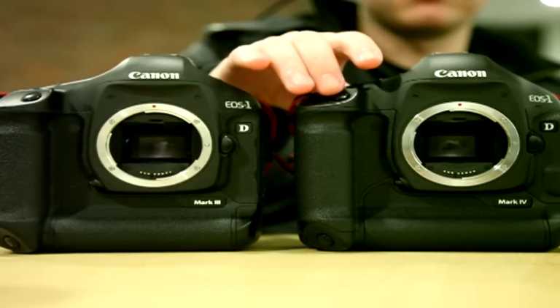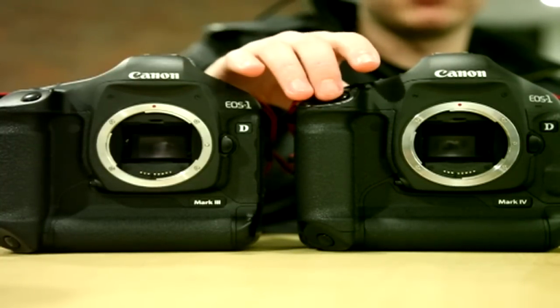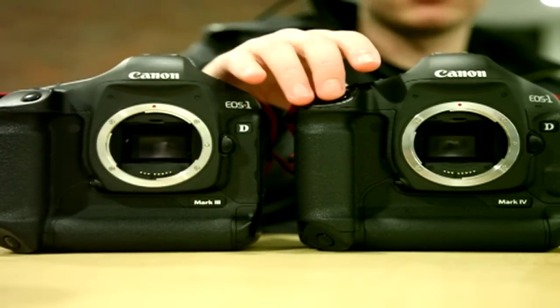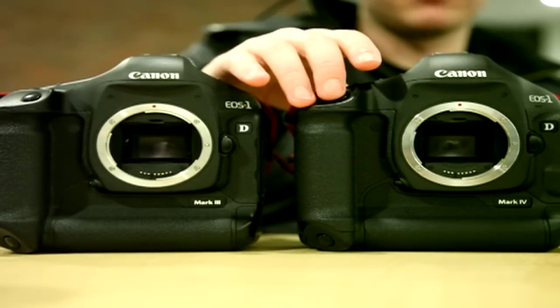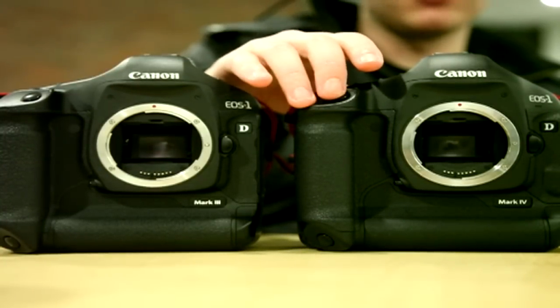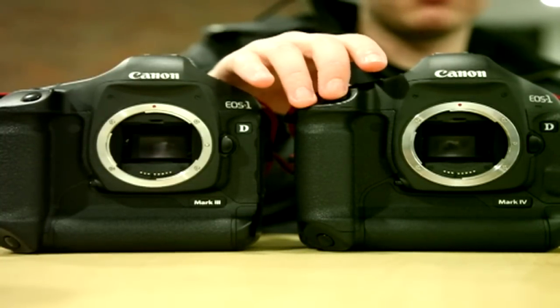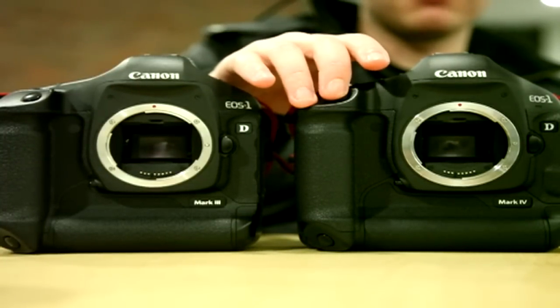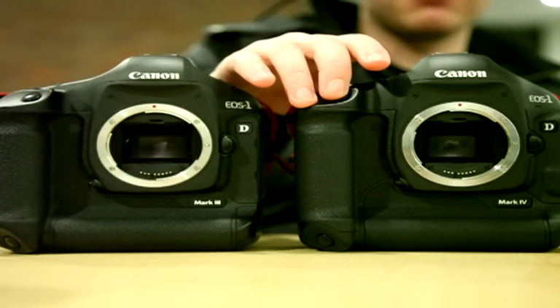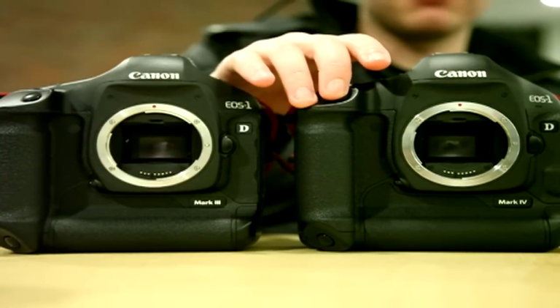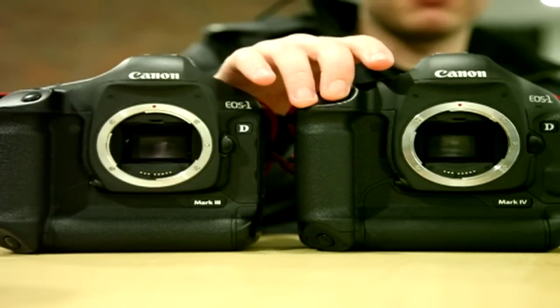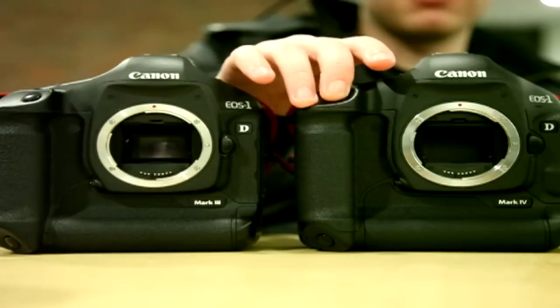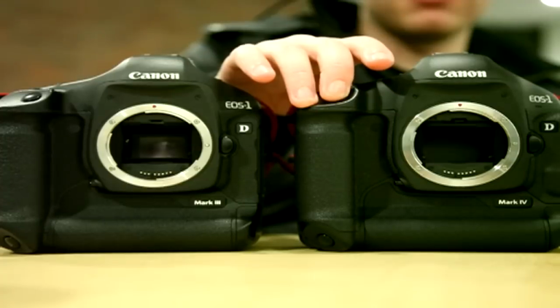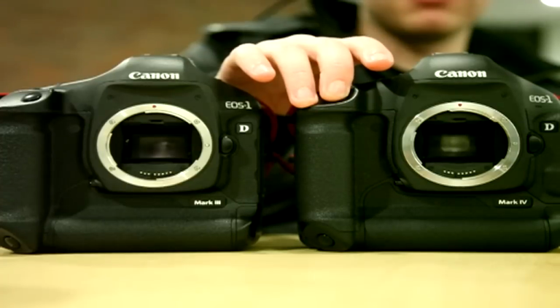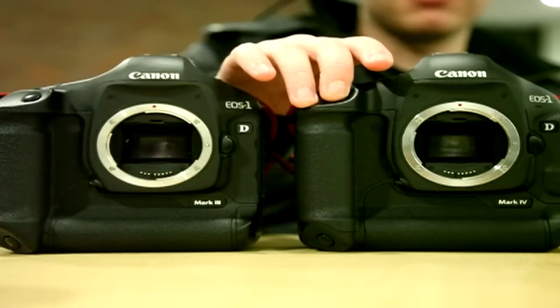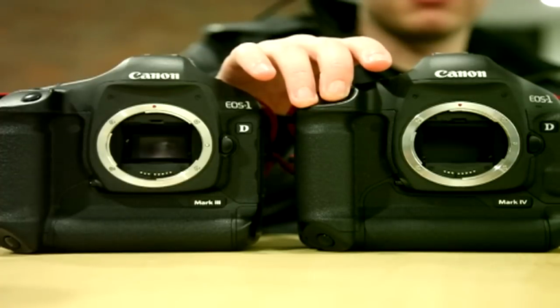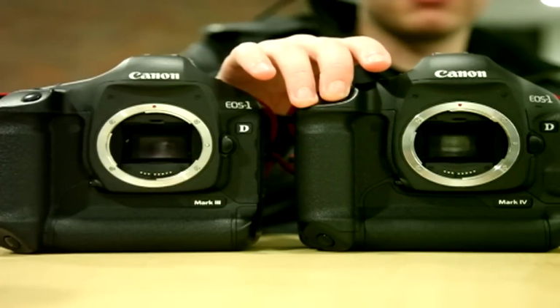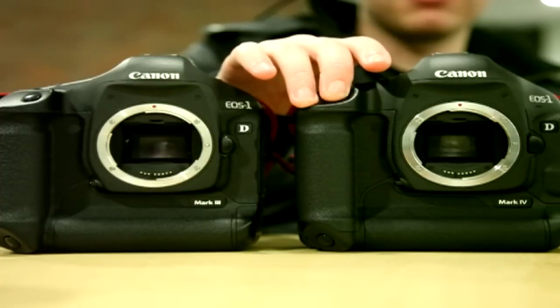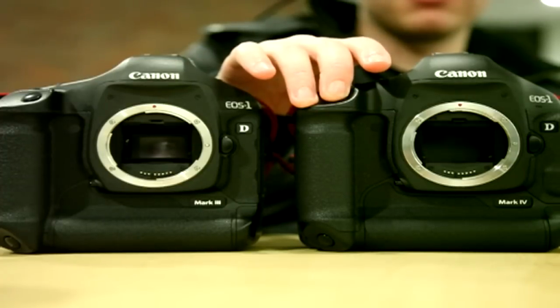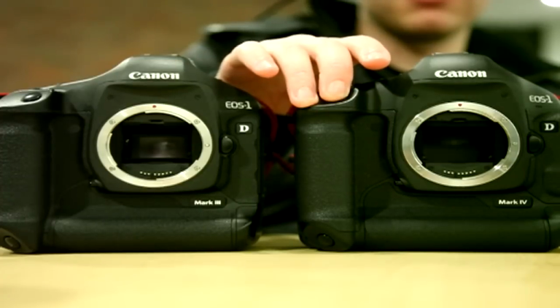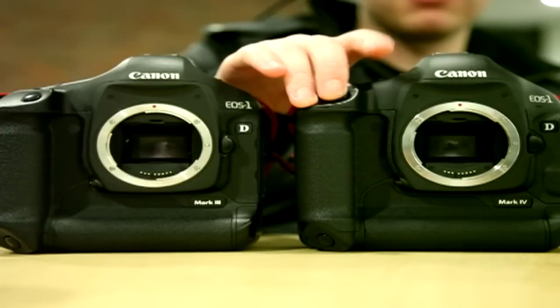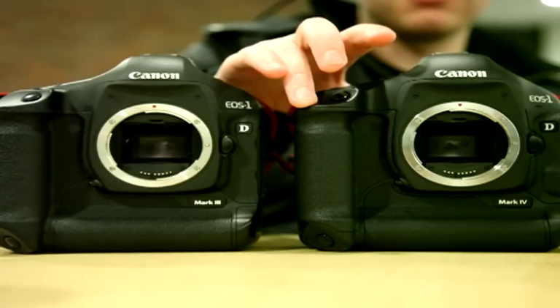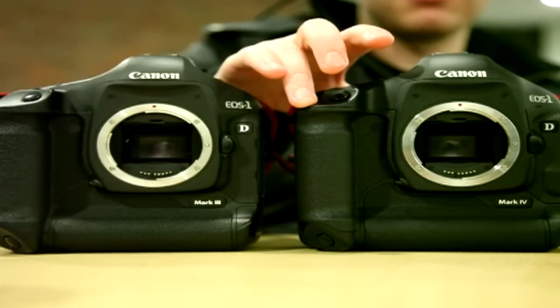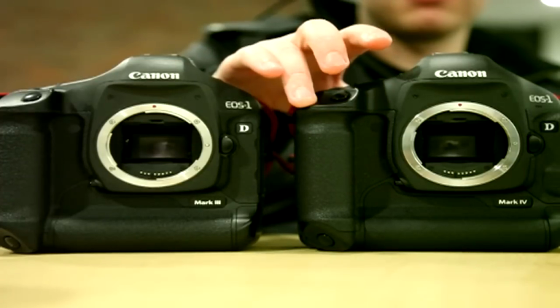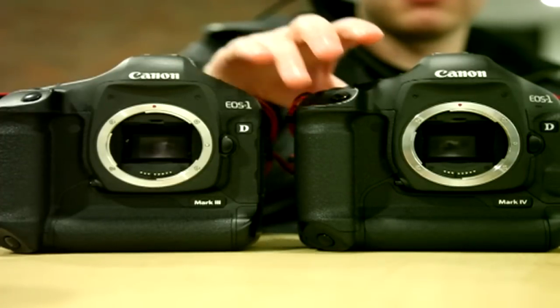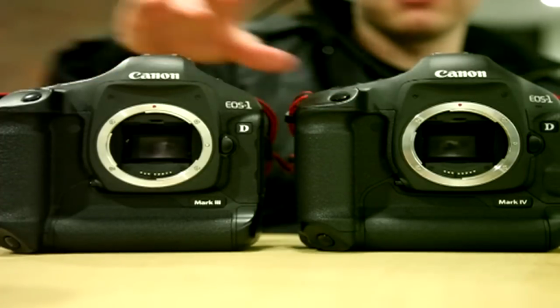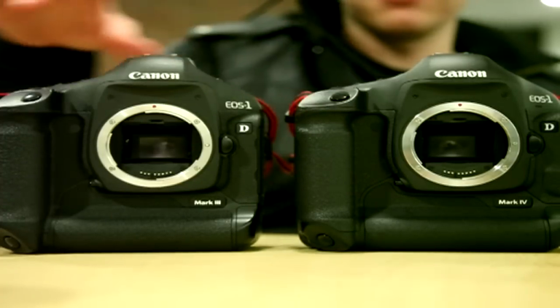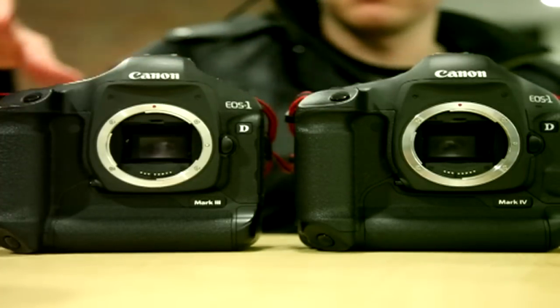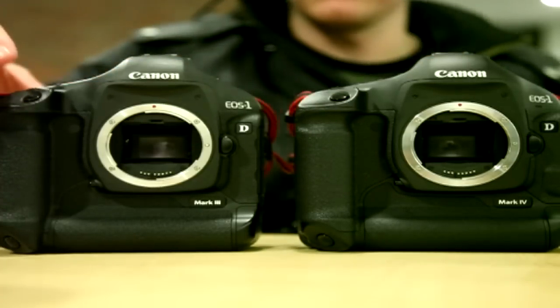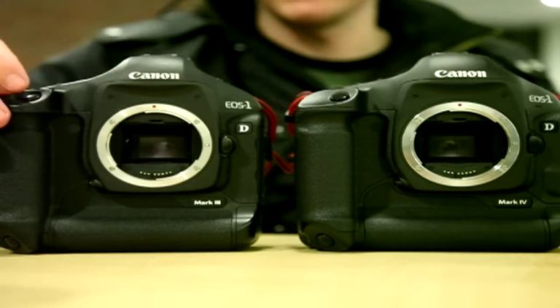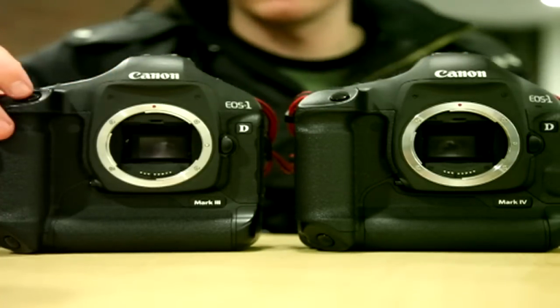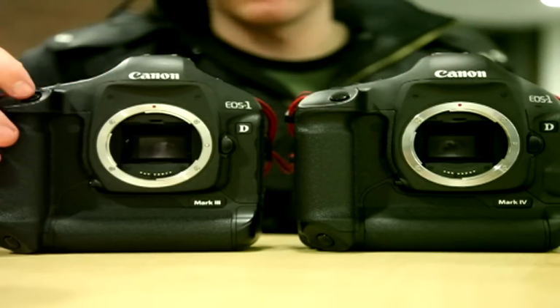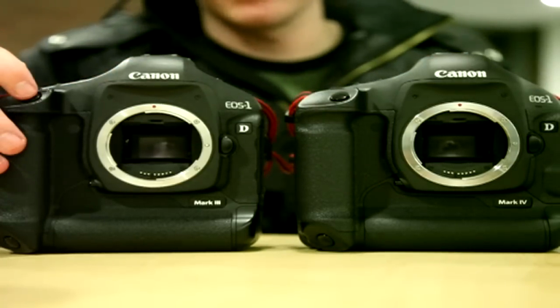Here's the Mark IV, and here's the Mark III.